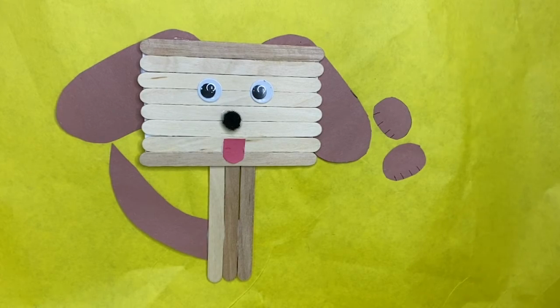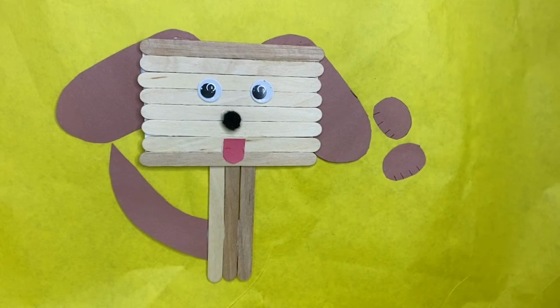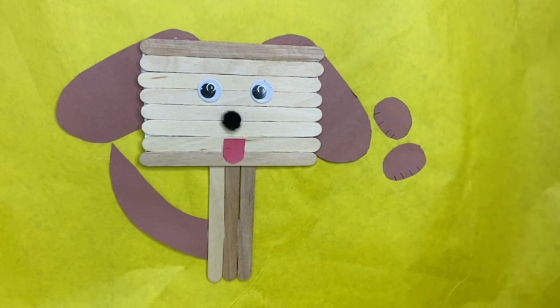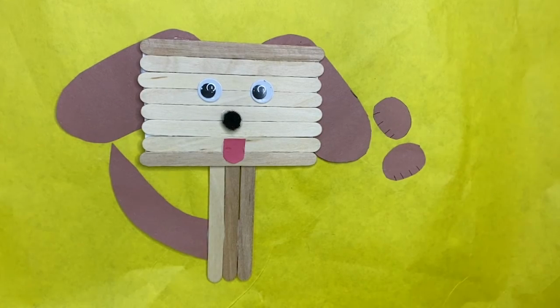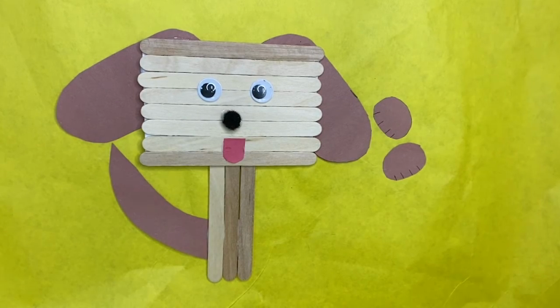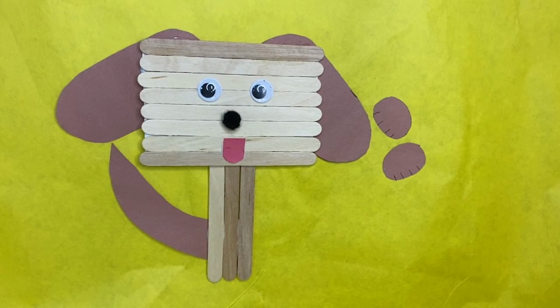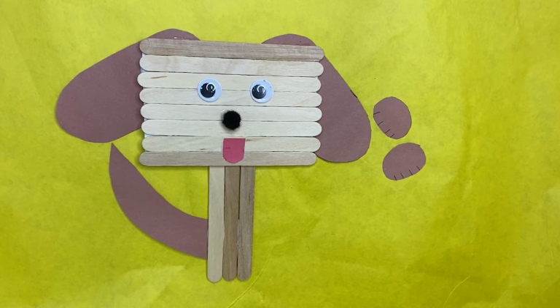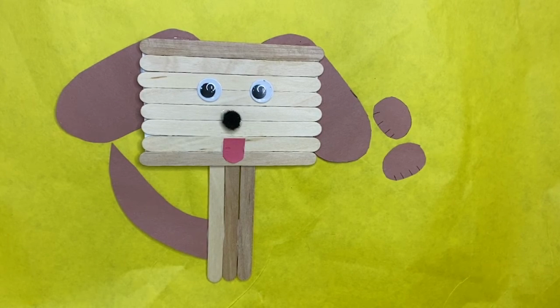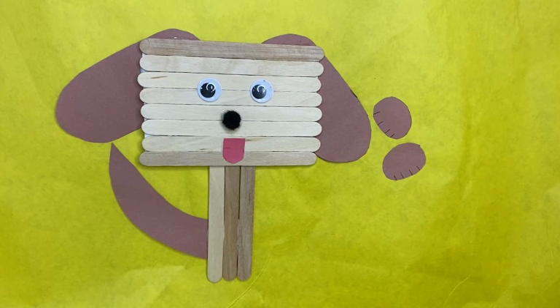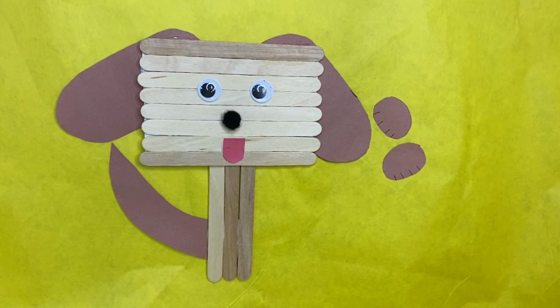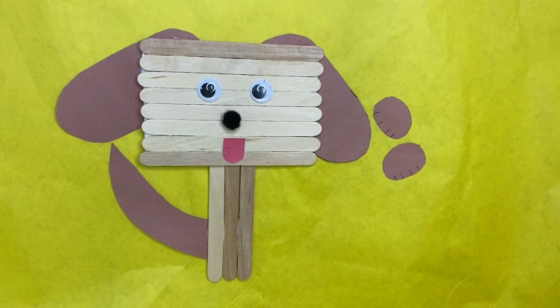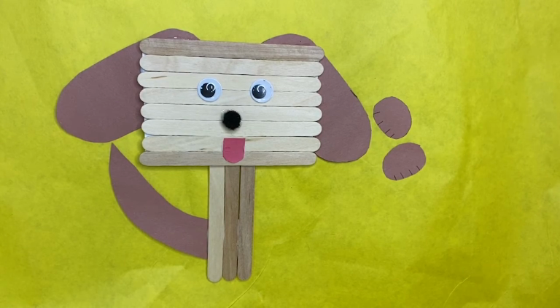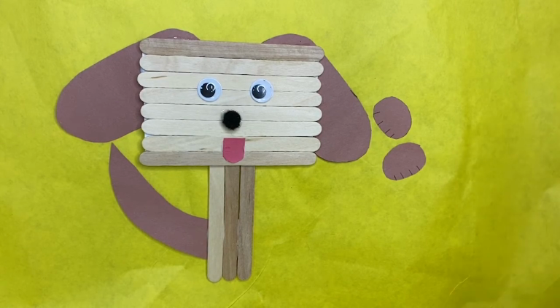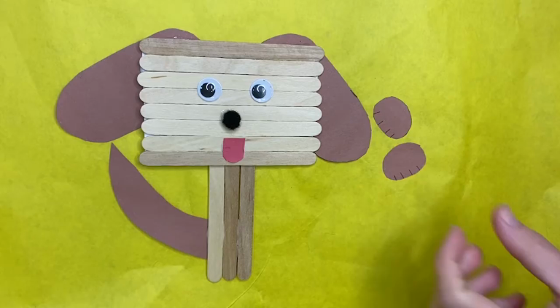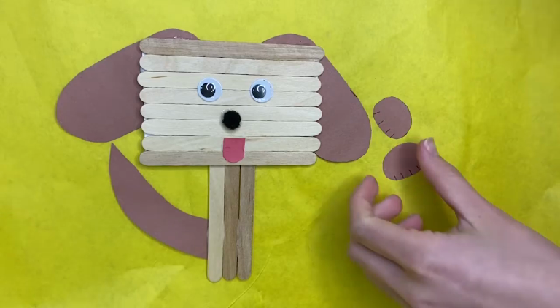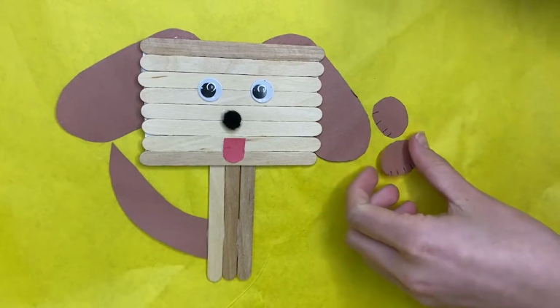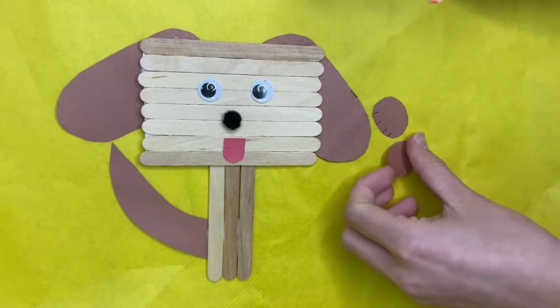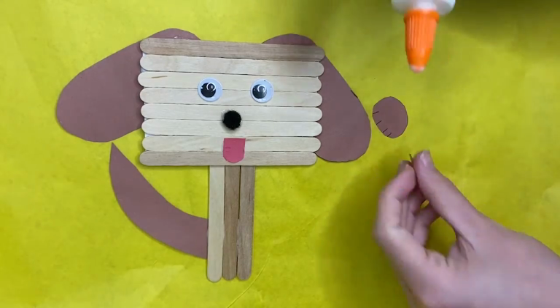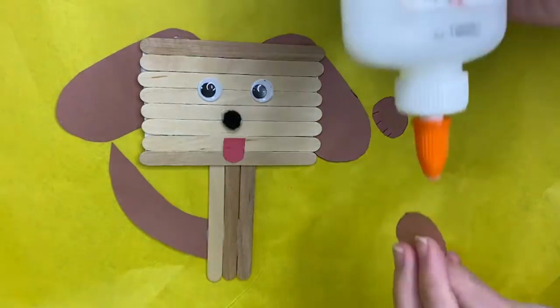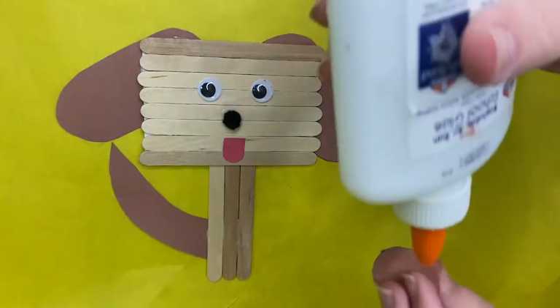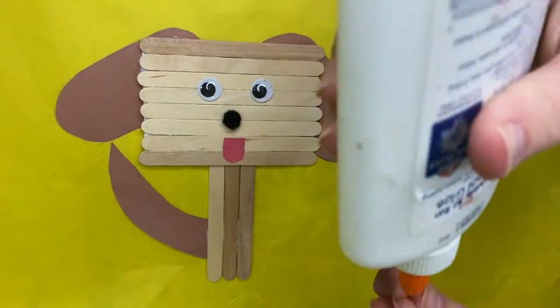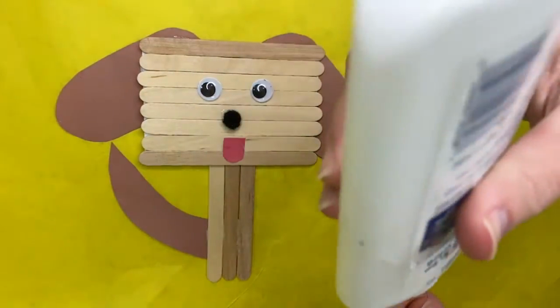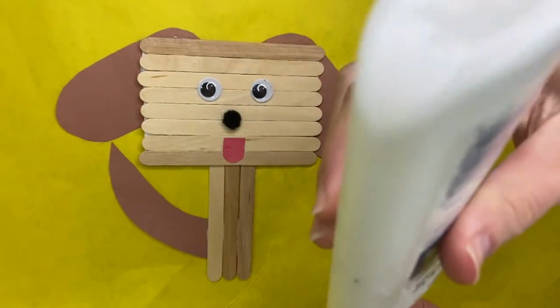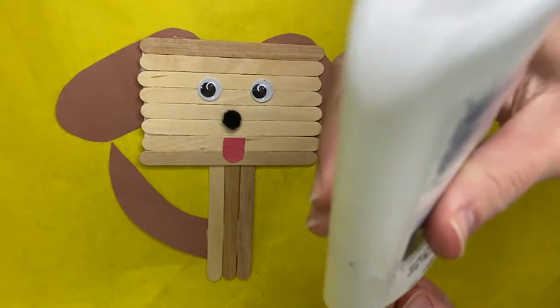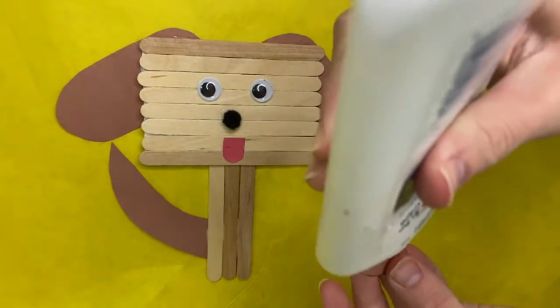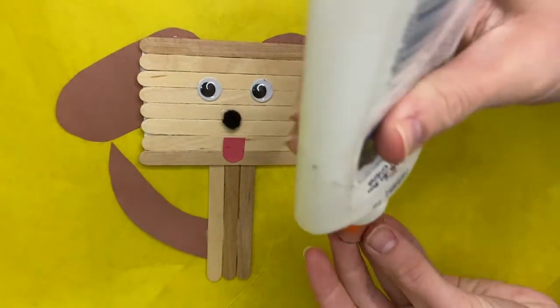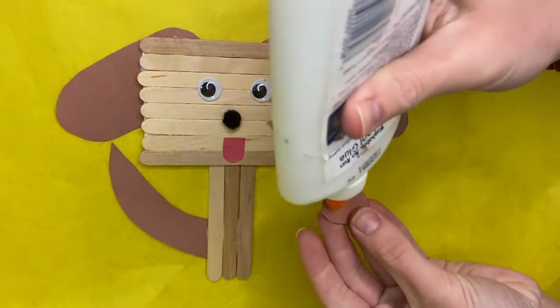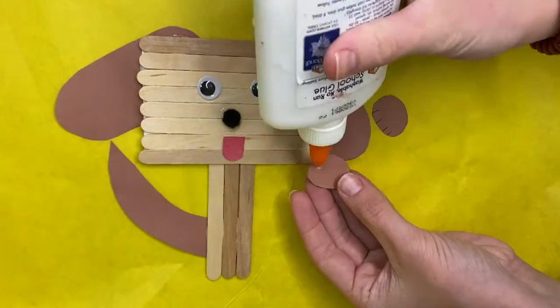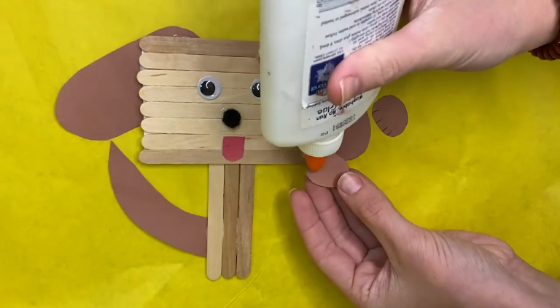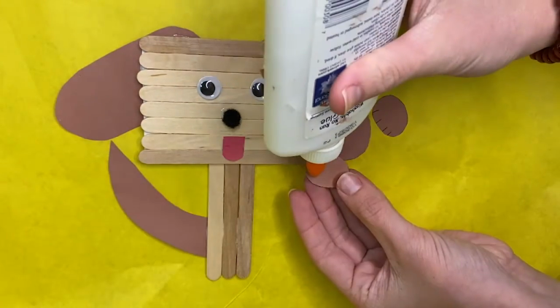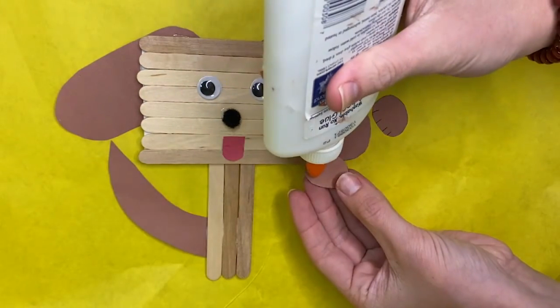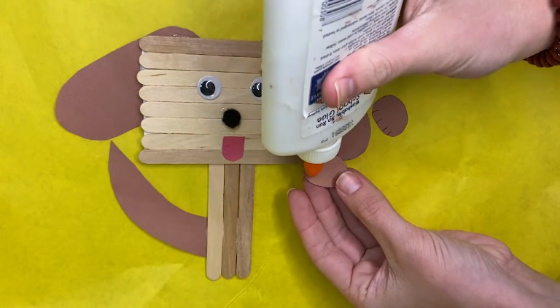Finally, put on your feet. Now you have your very own dog!